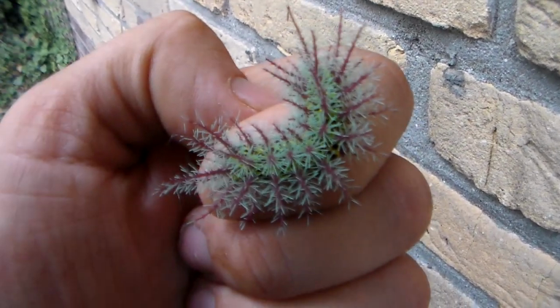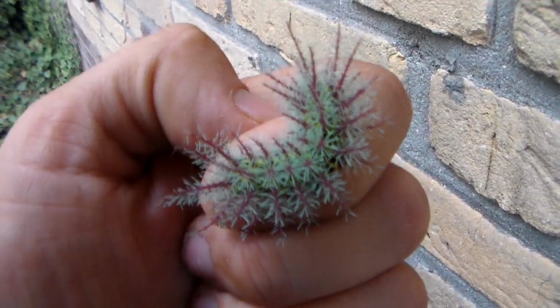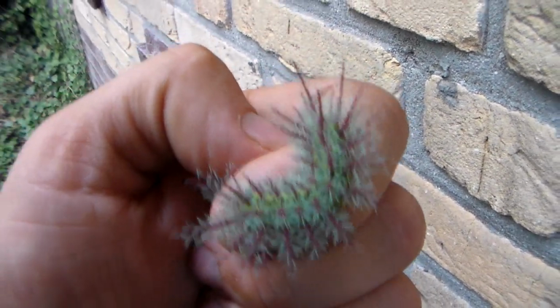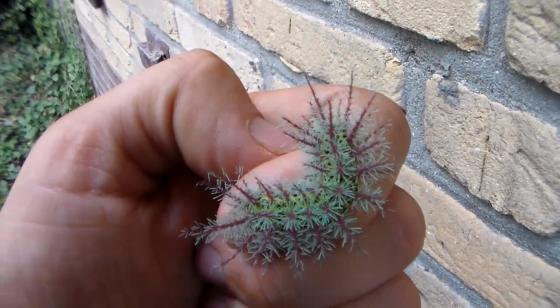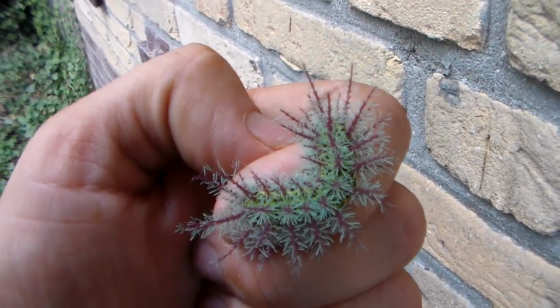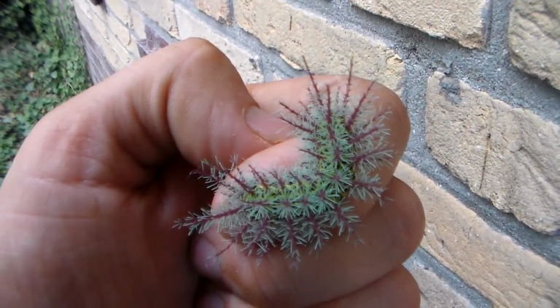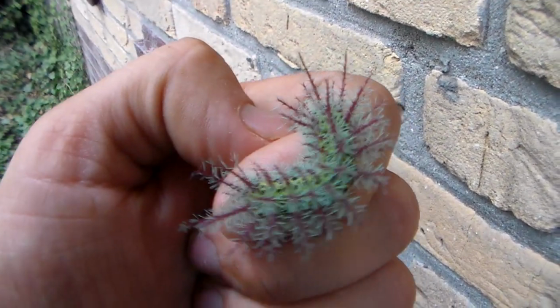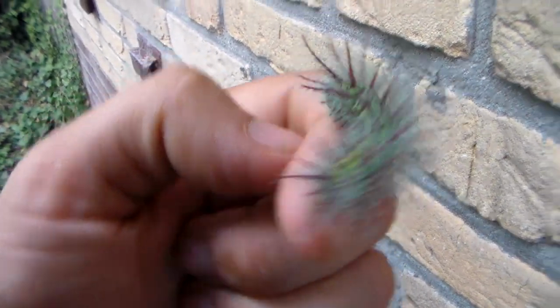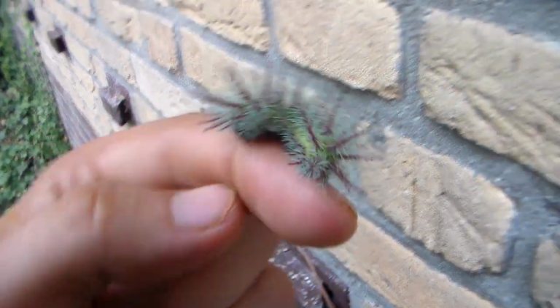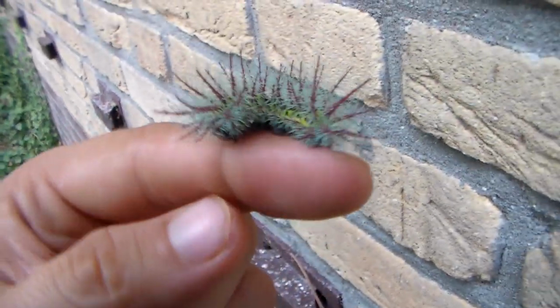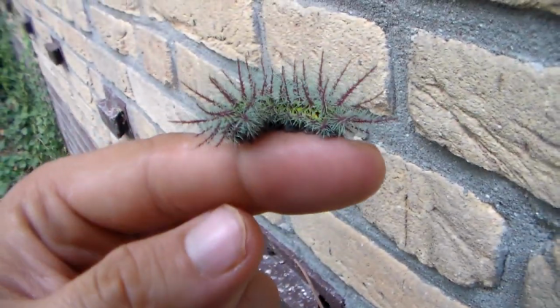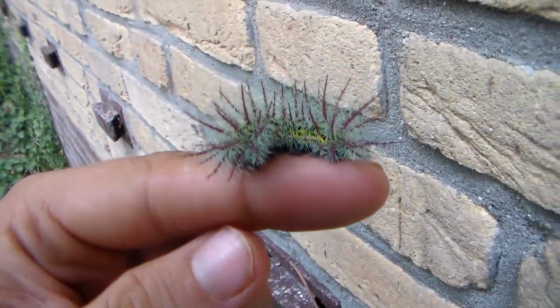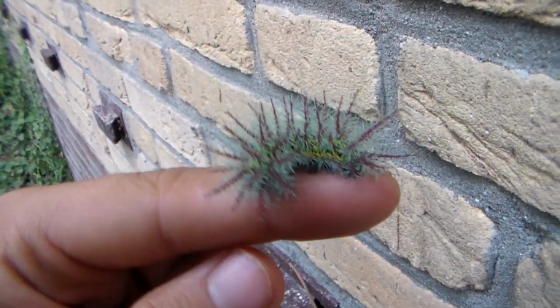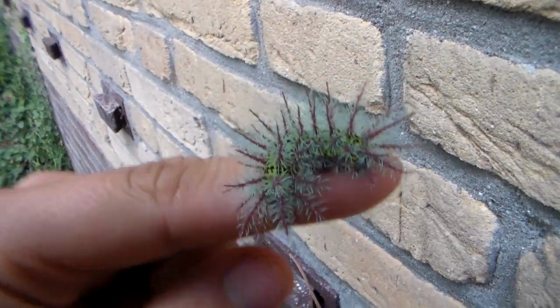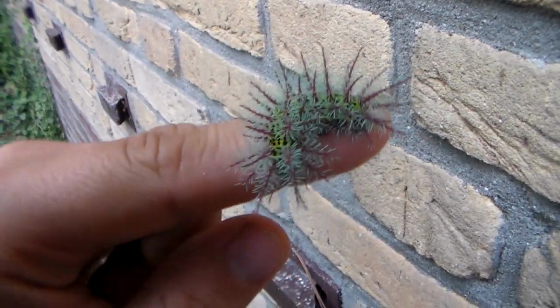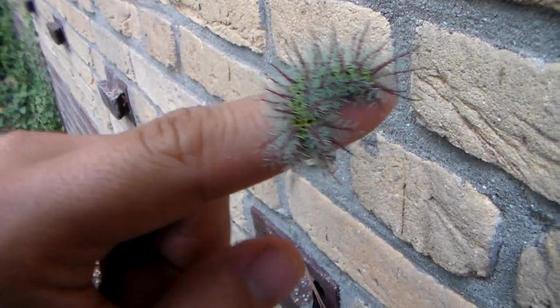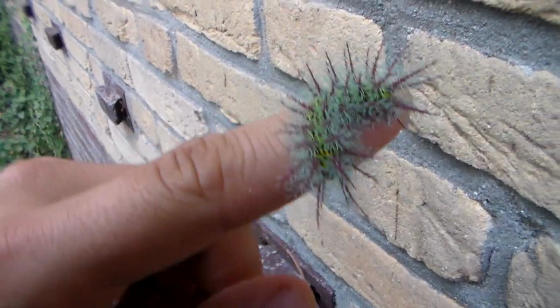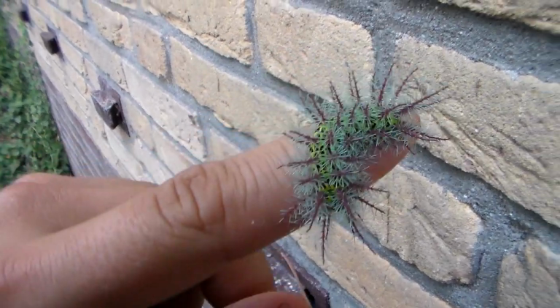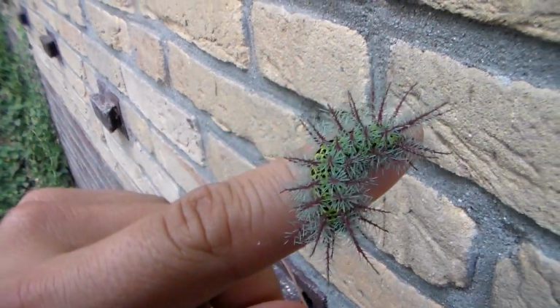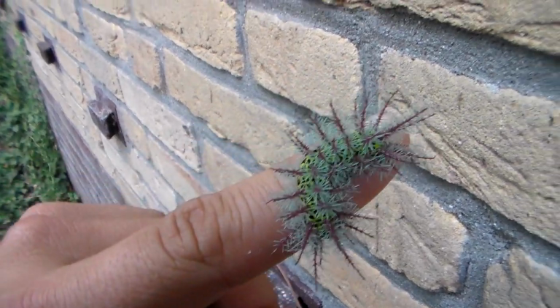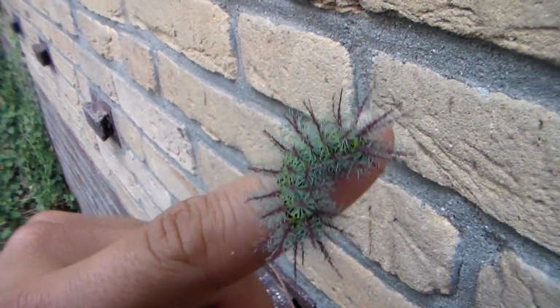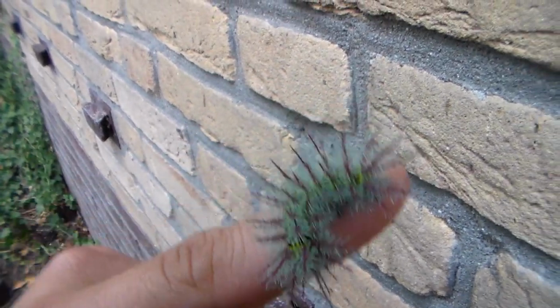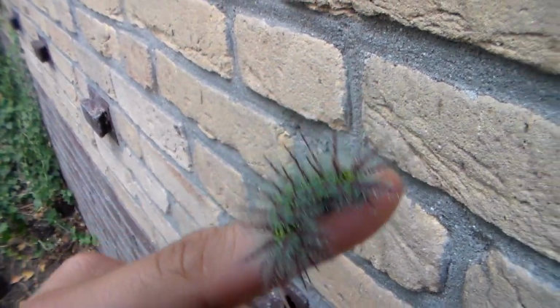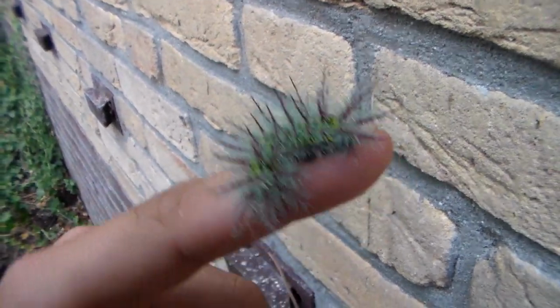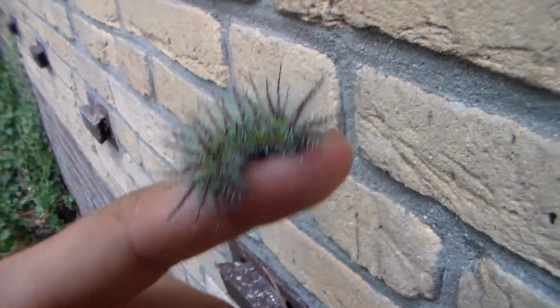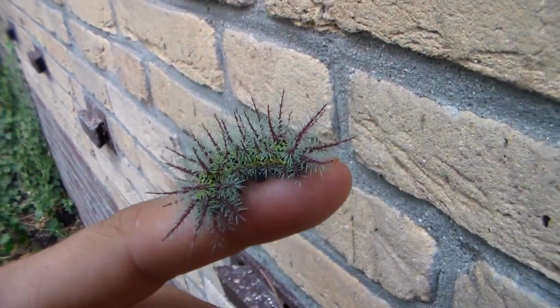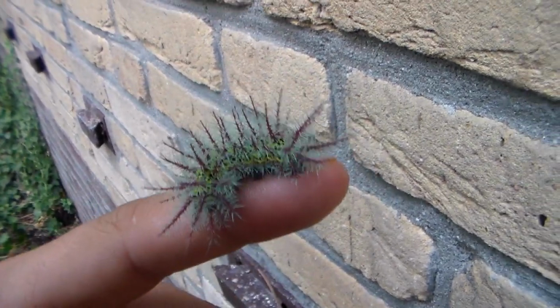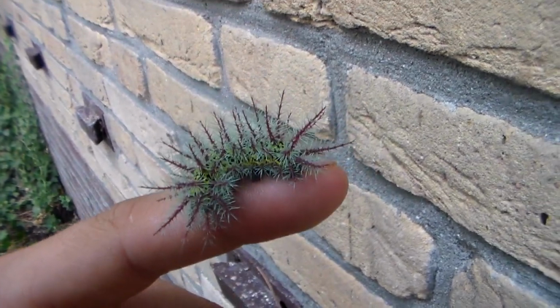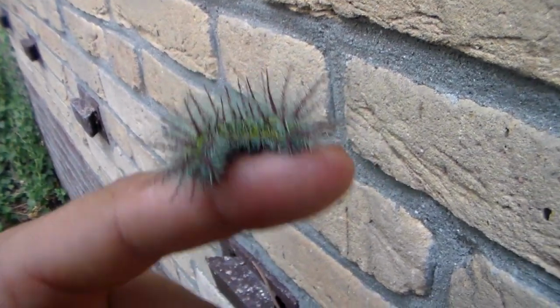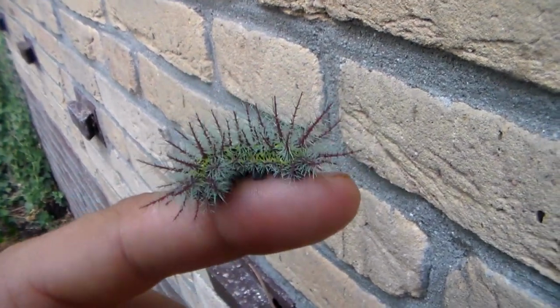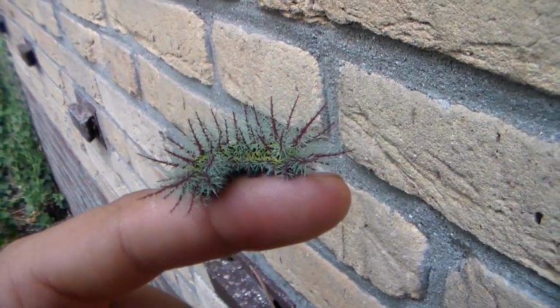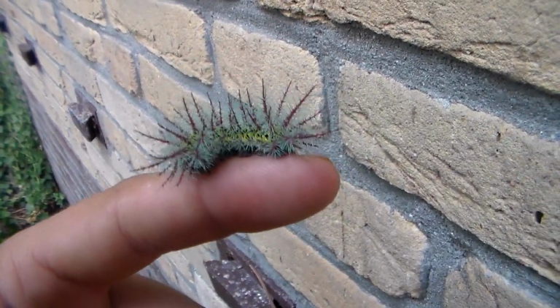They are a social species, which means the caterpillars live in groups, though I'm just showing one in my video.